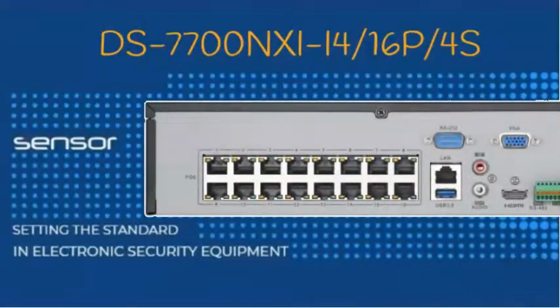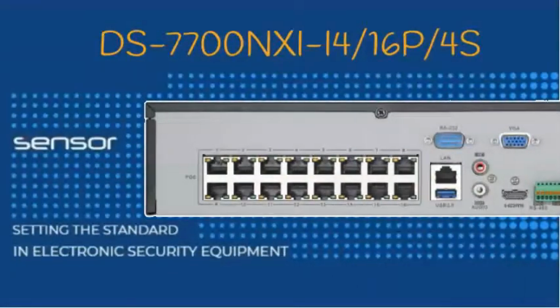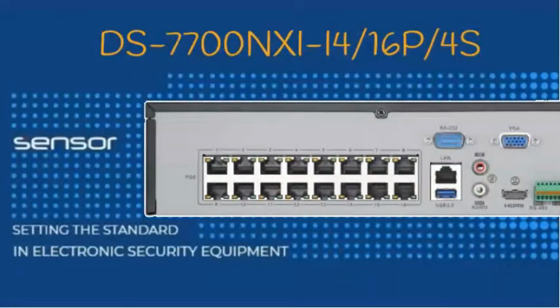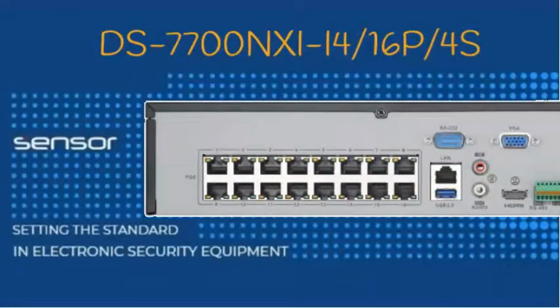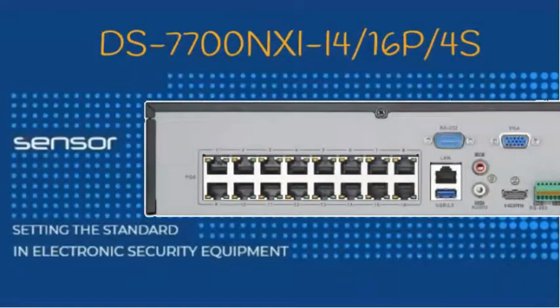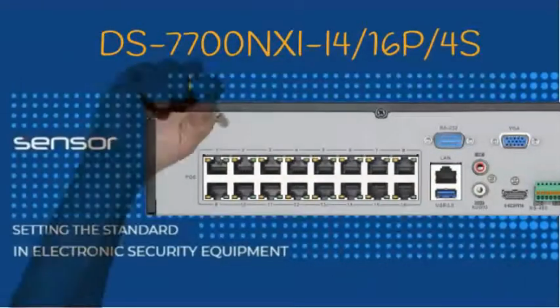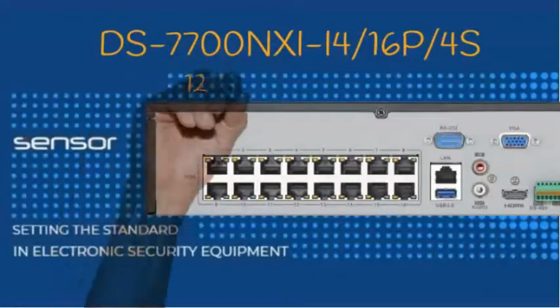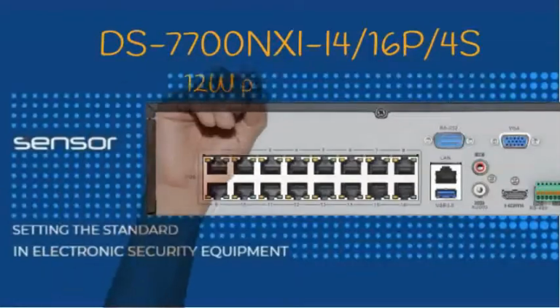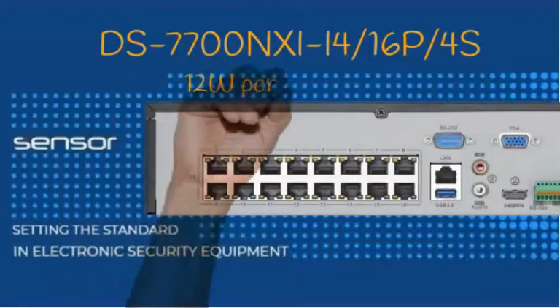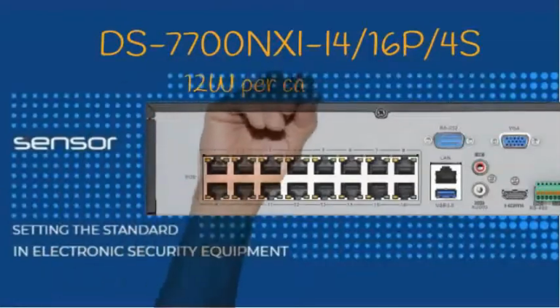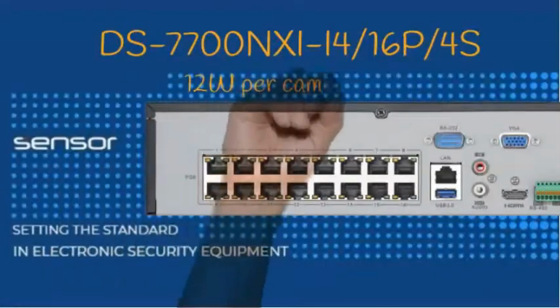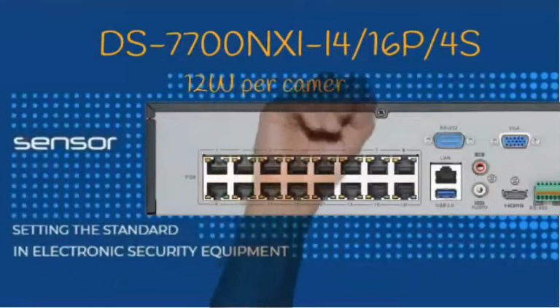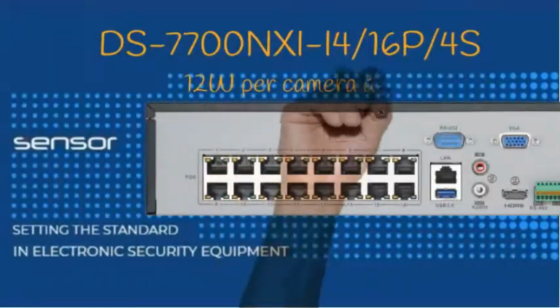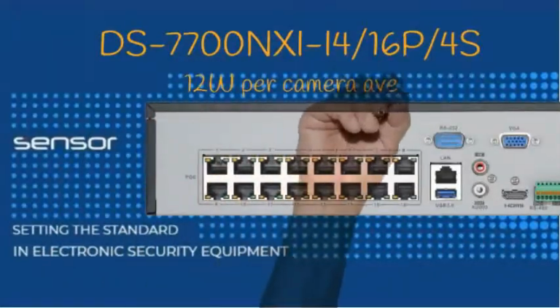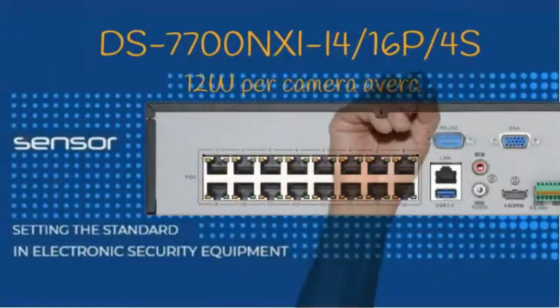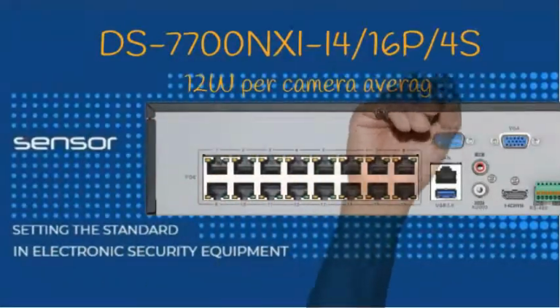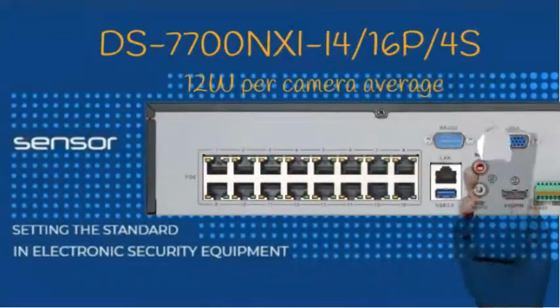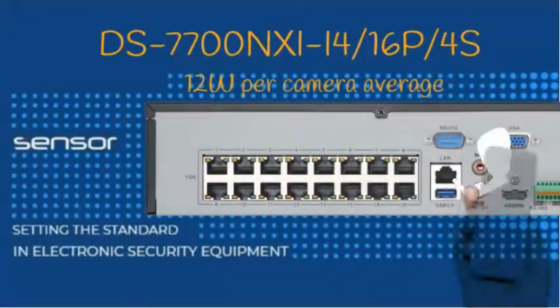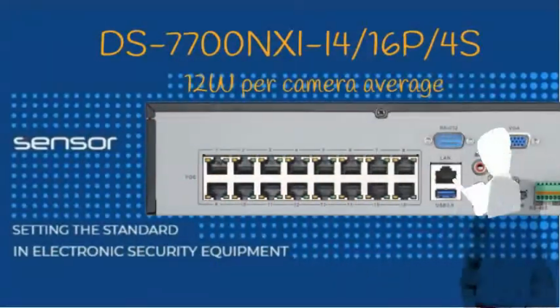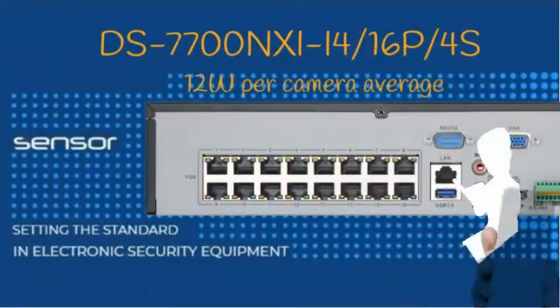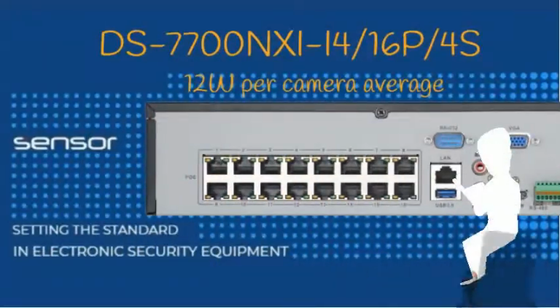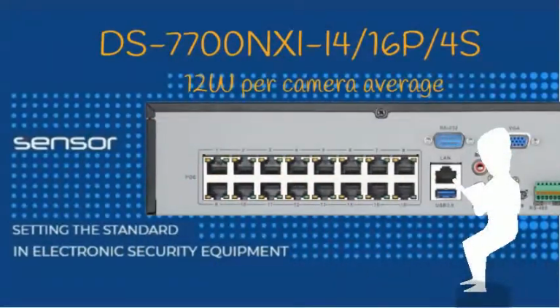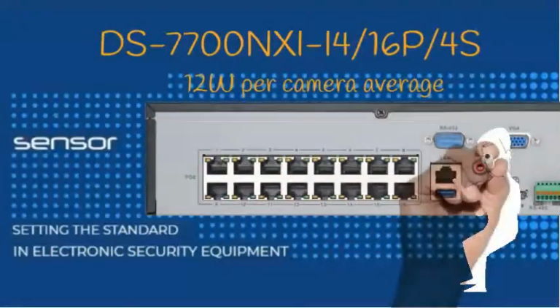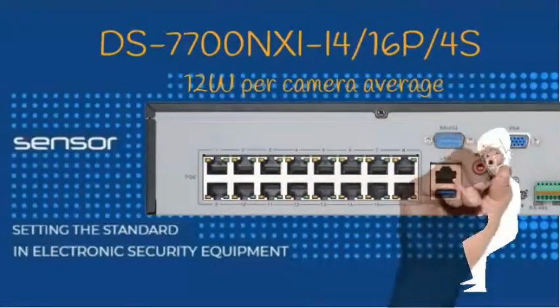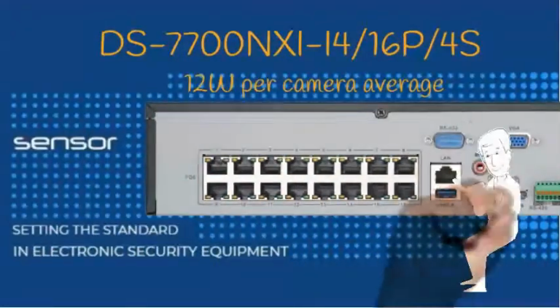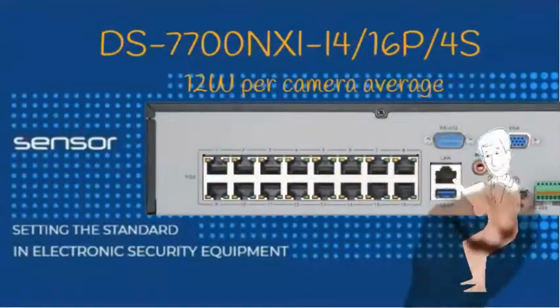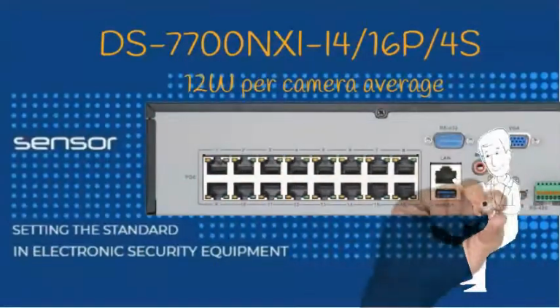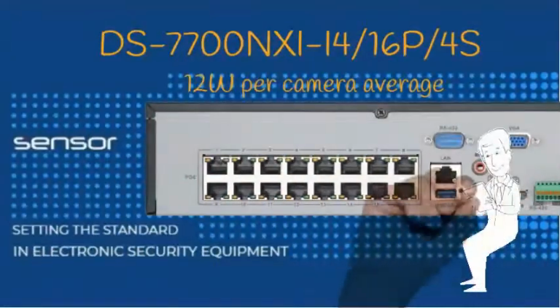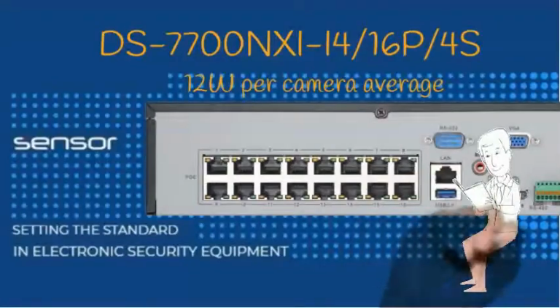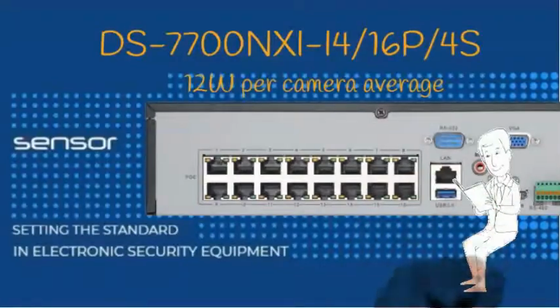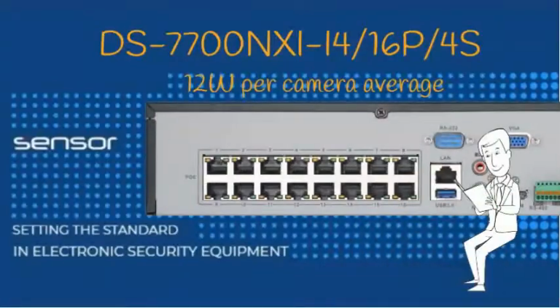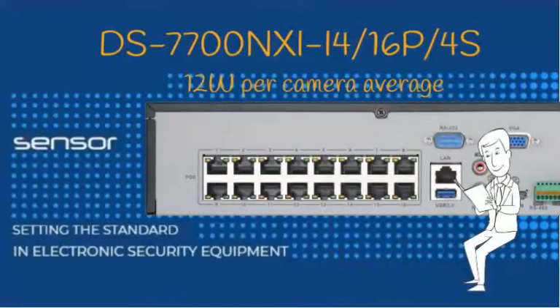At an average of 12 watts of power per port, the NVR can be fully populated with some high specification devices.